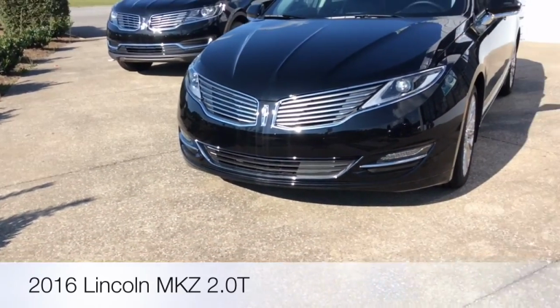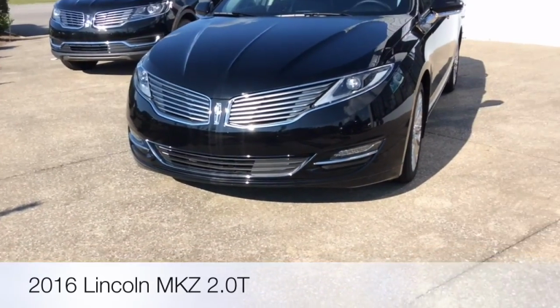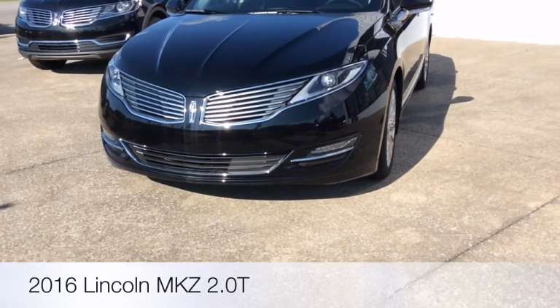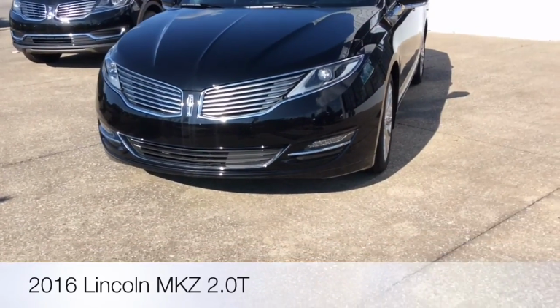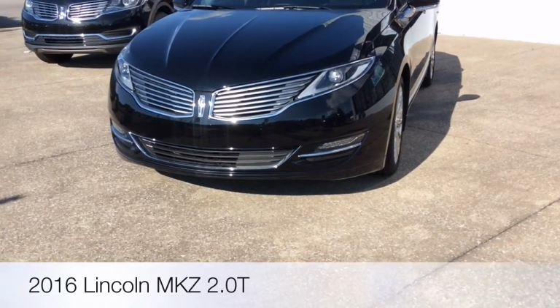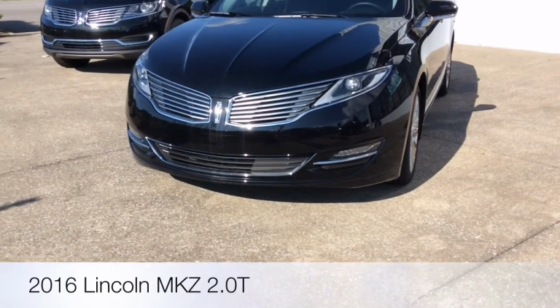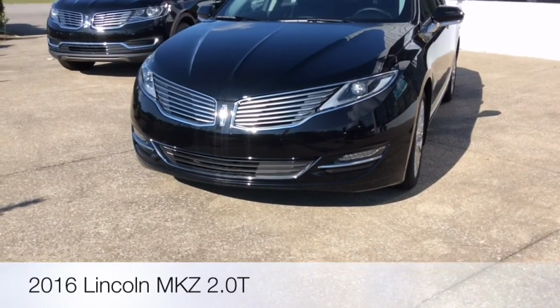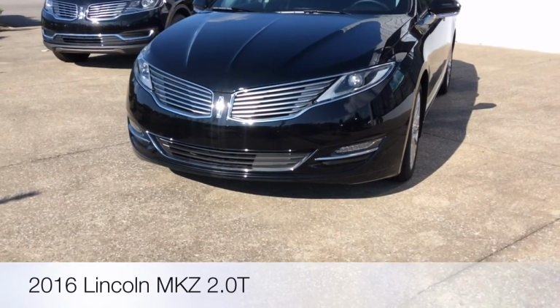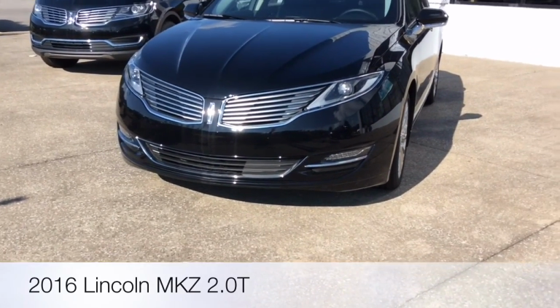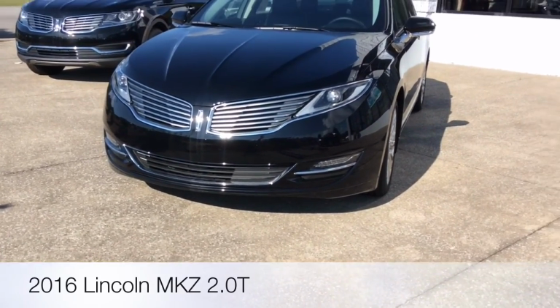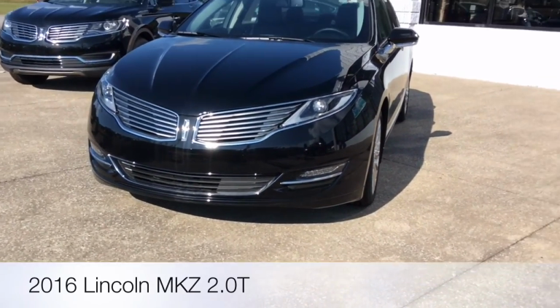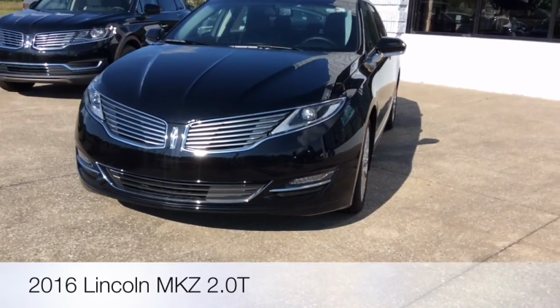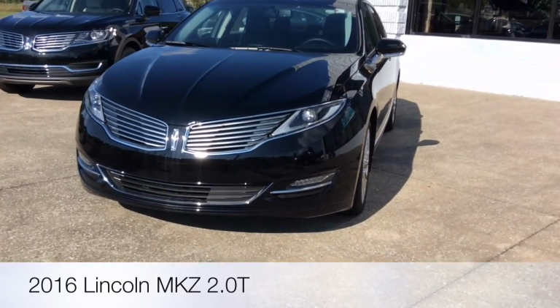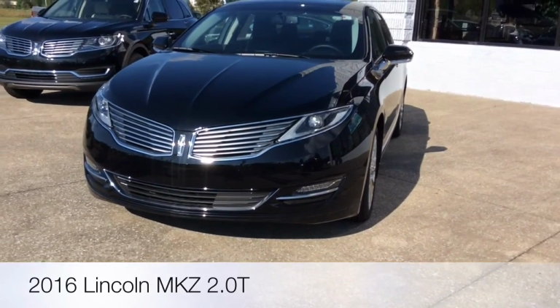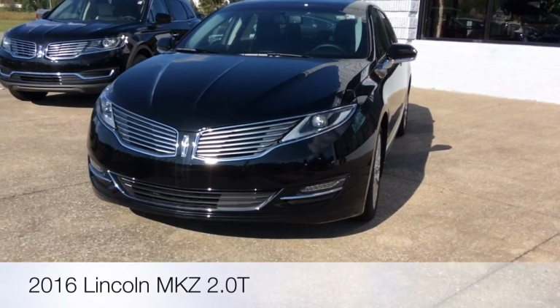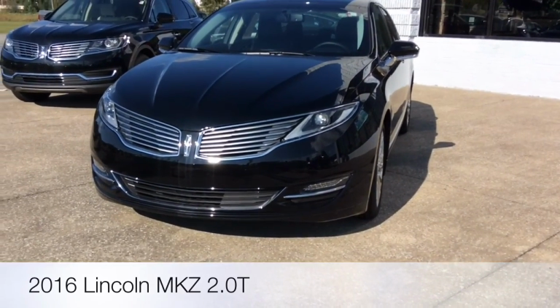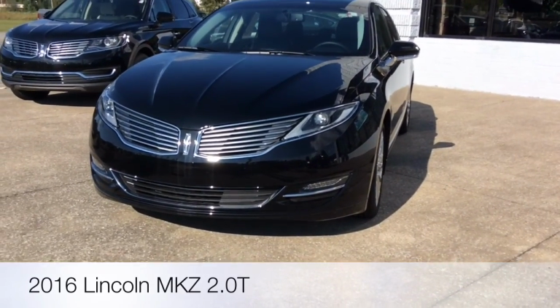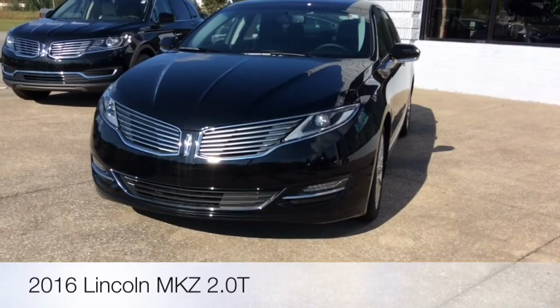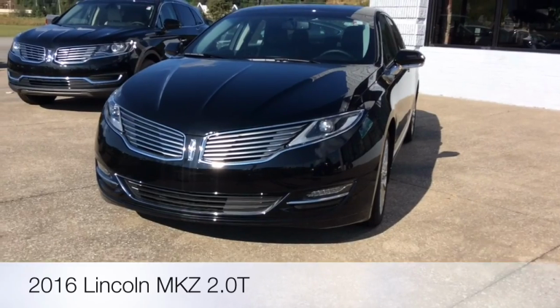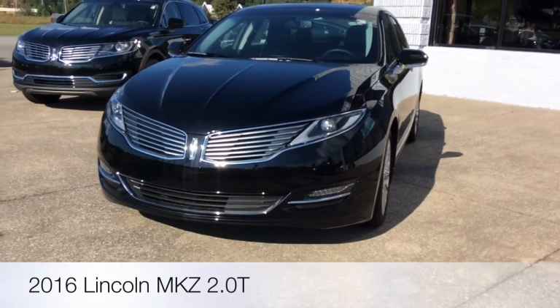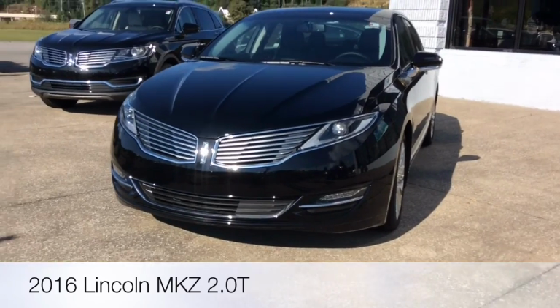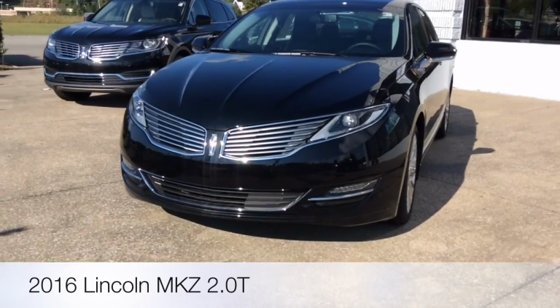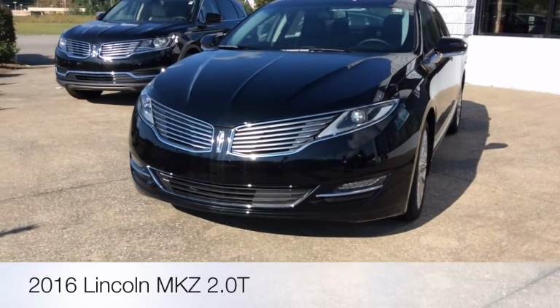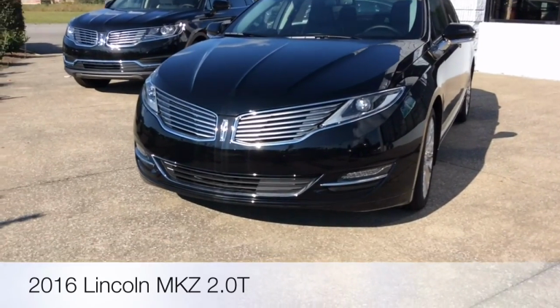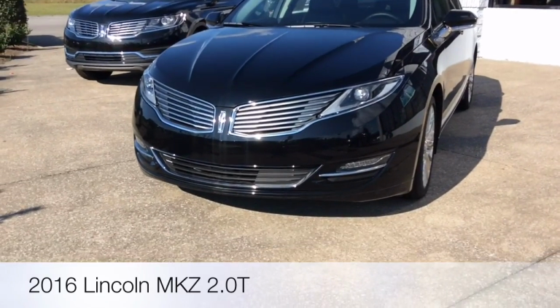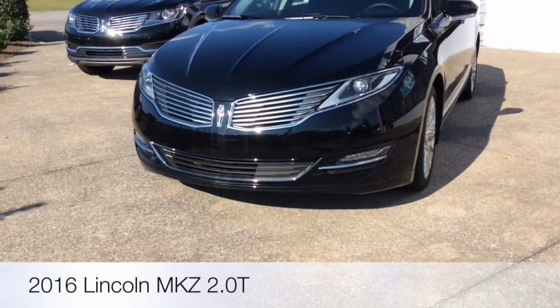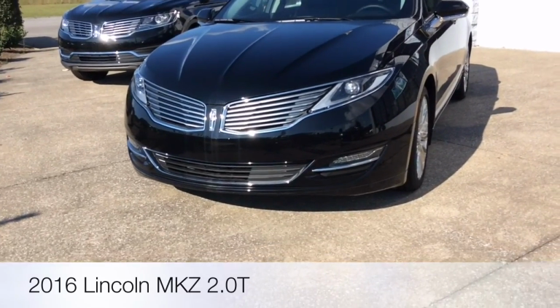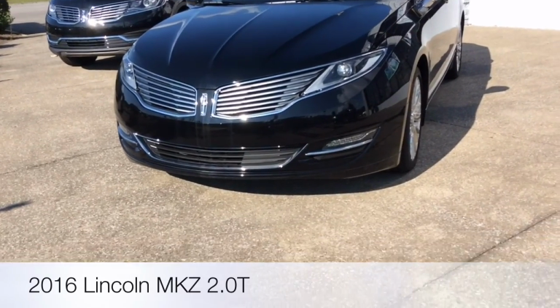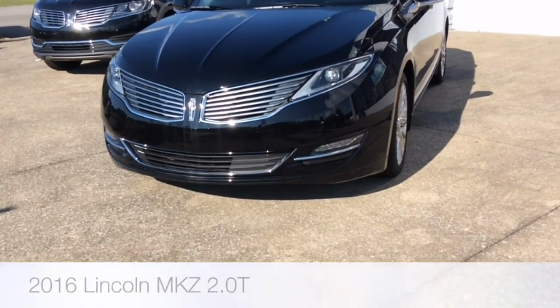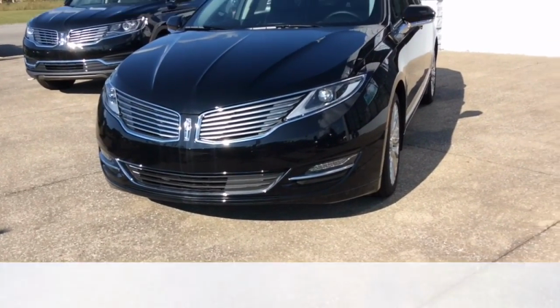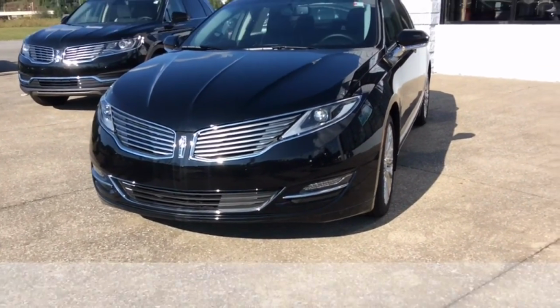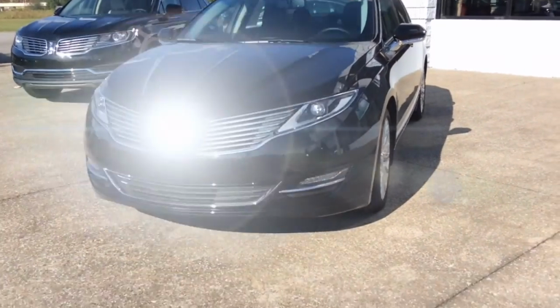As of 2016, that's your look at the Lincoln MKZ with the 2-liter turbo. Stay tuned.